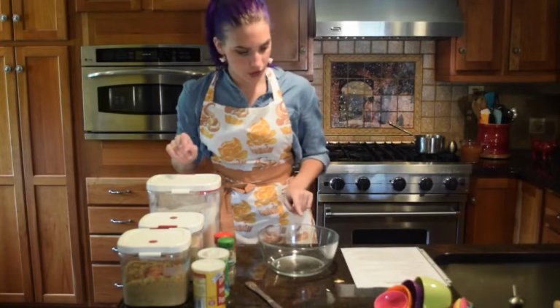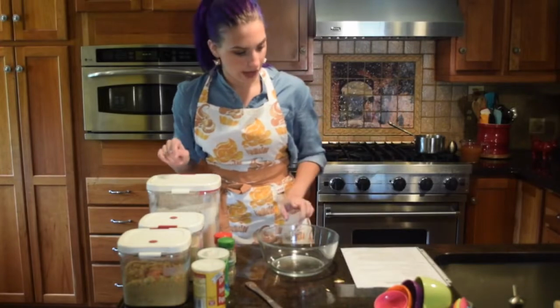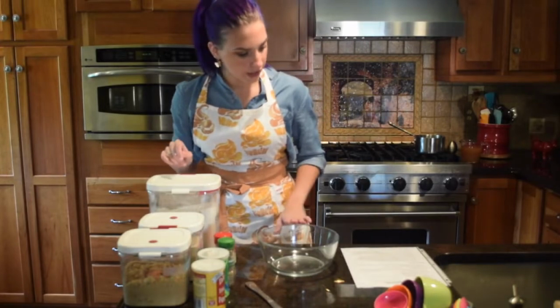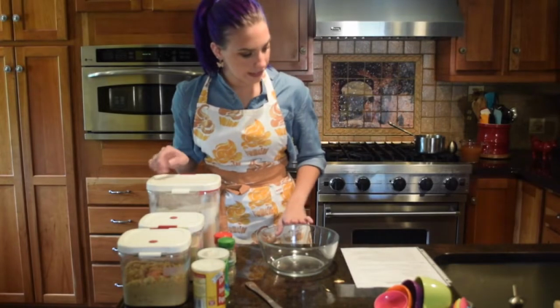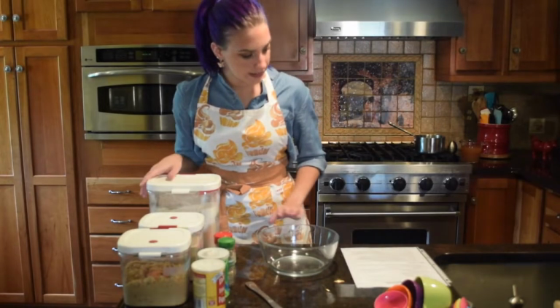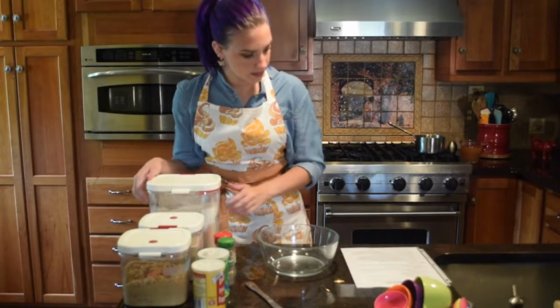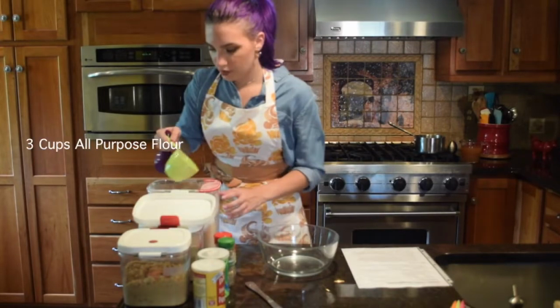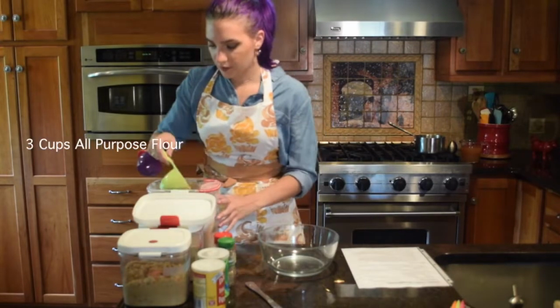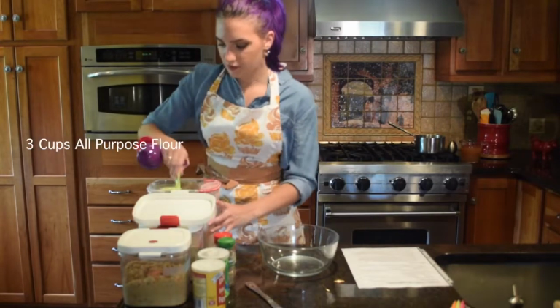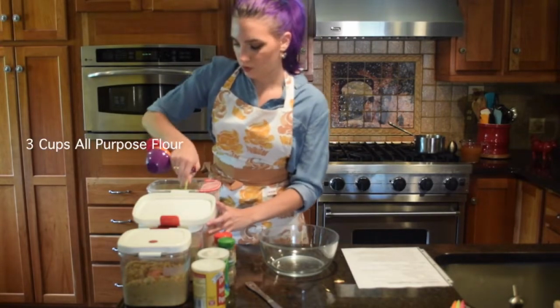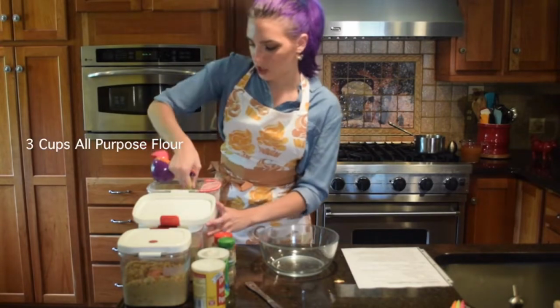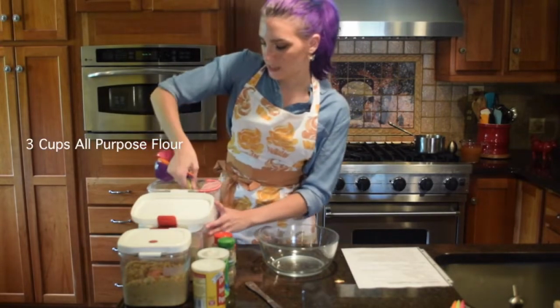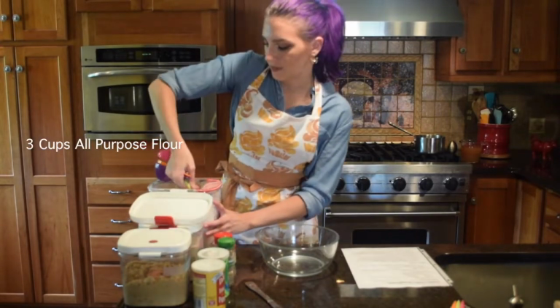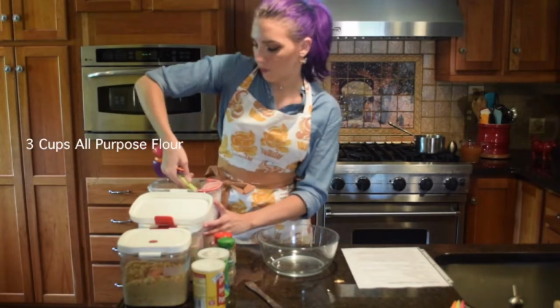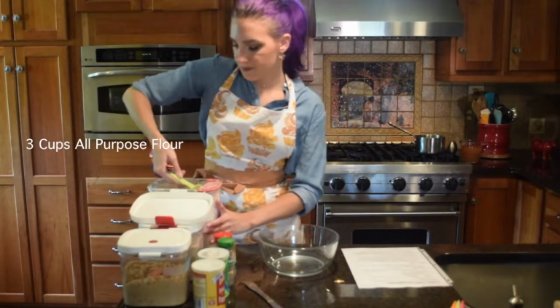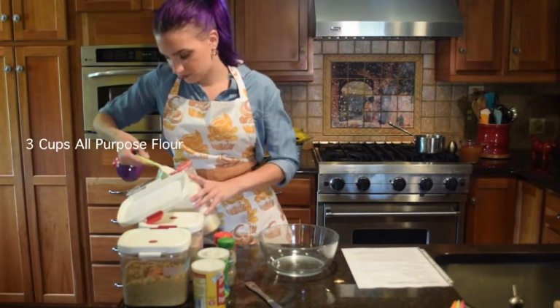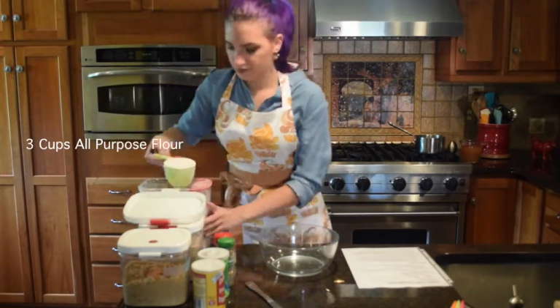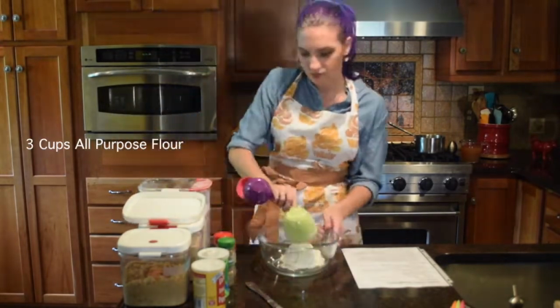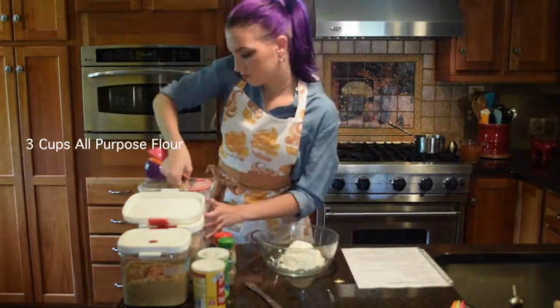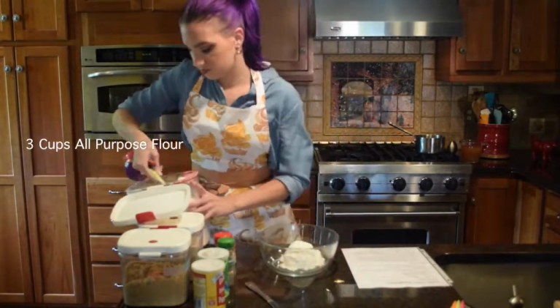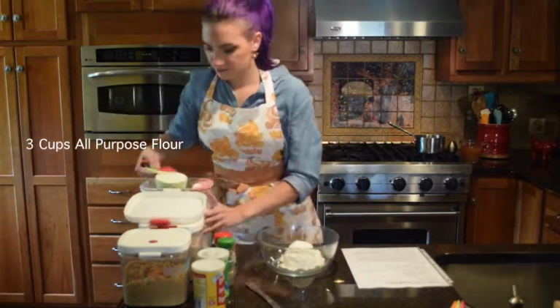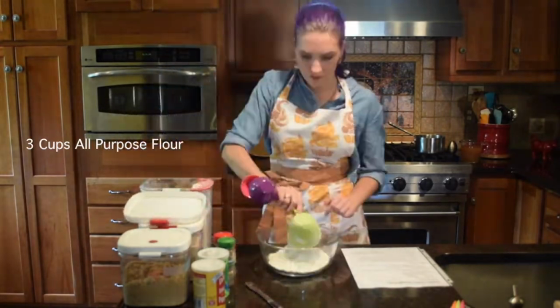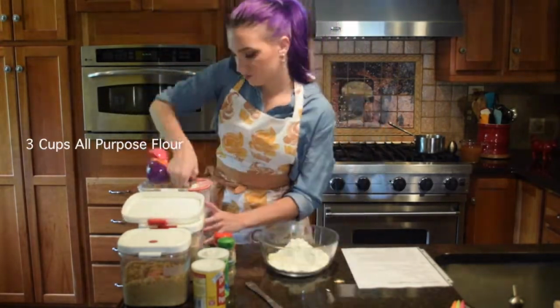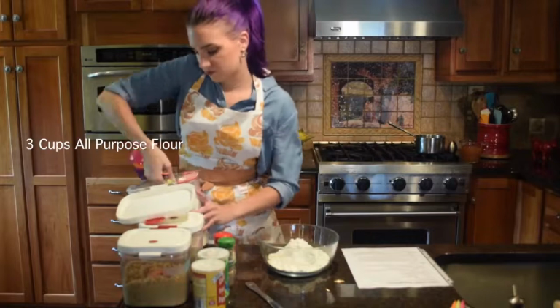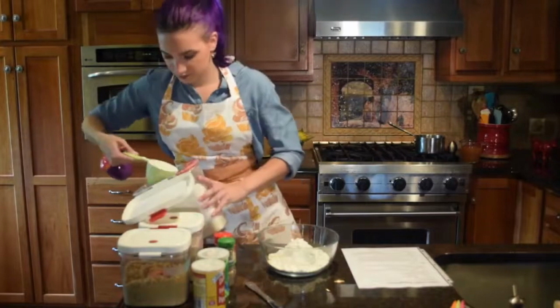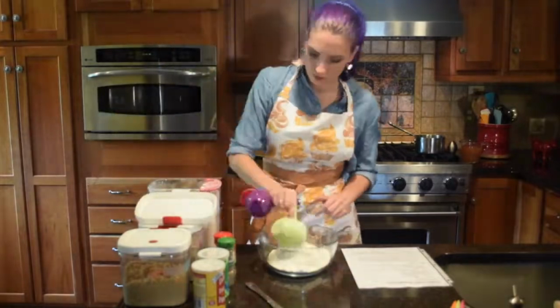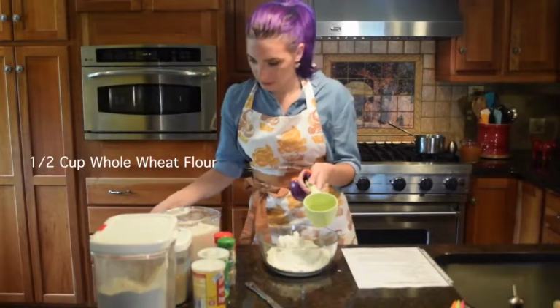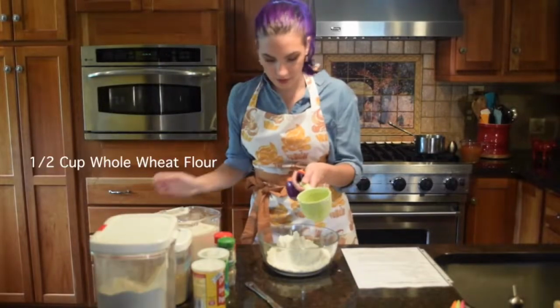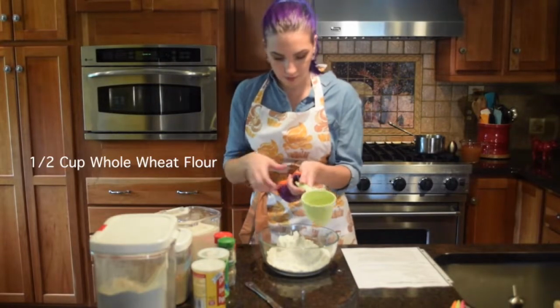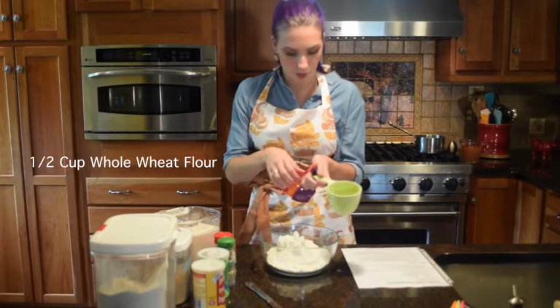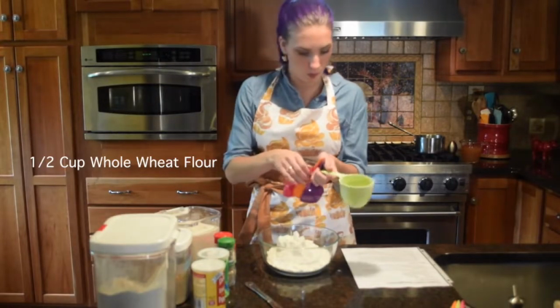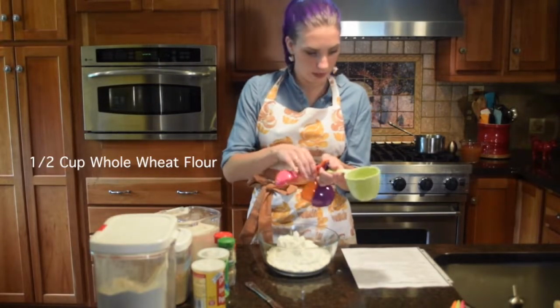You're going to want to take two cups of apple cider and bring that to a boil. For the dry ingredients, three cups of all-purpose flour.